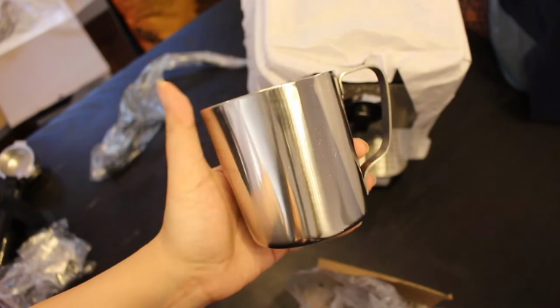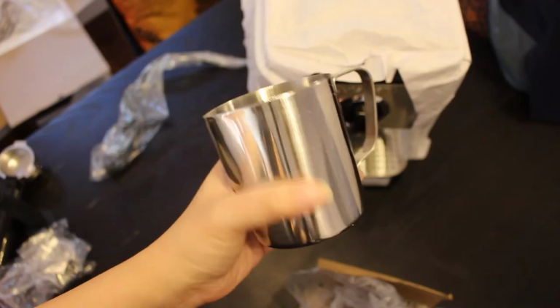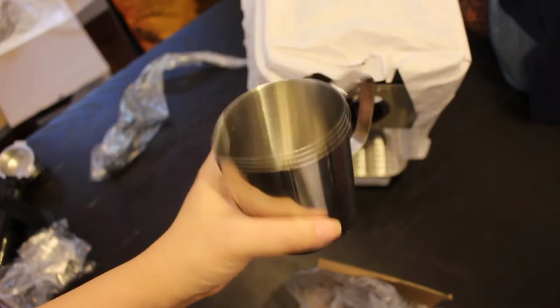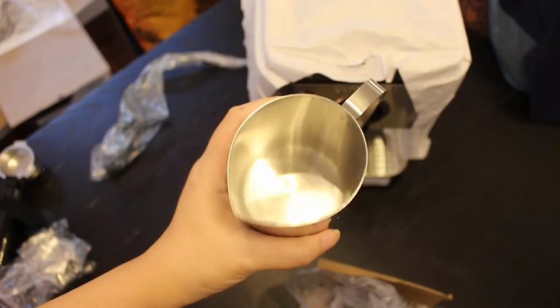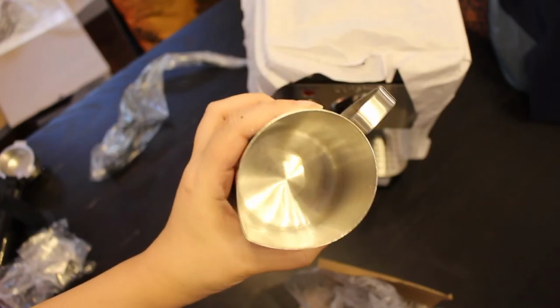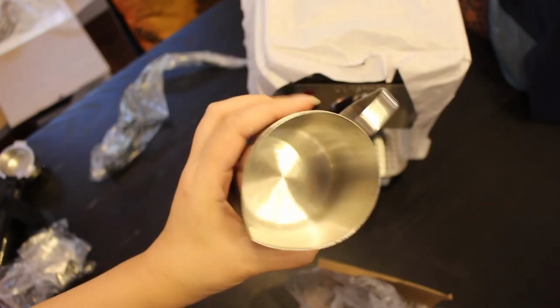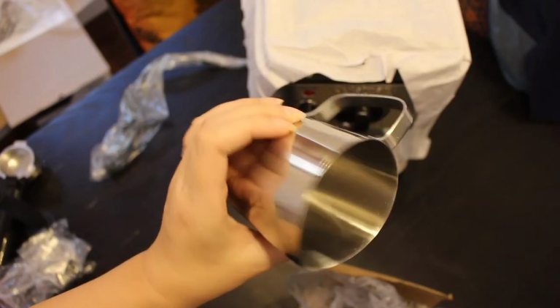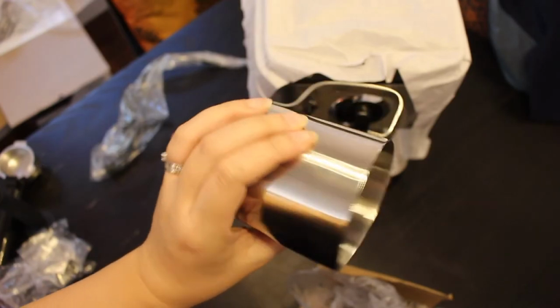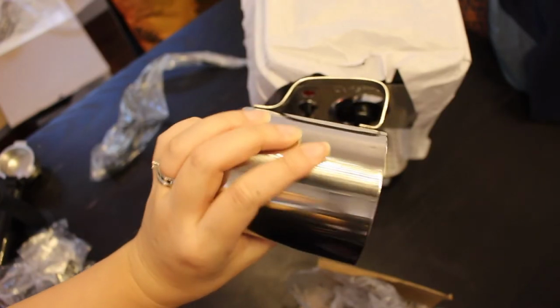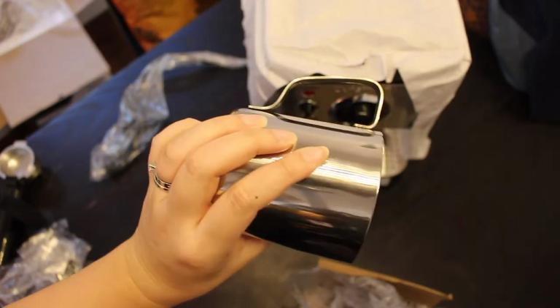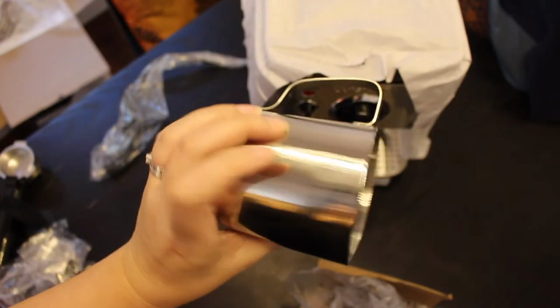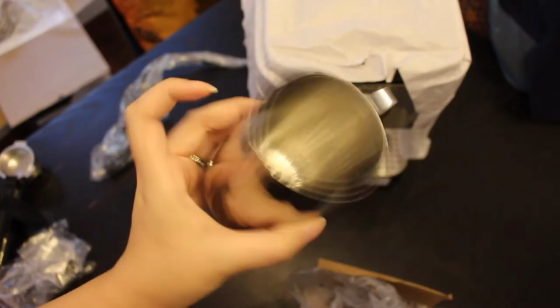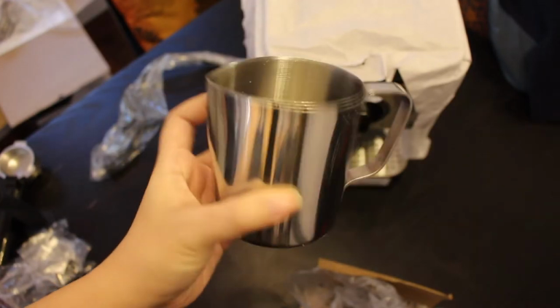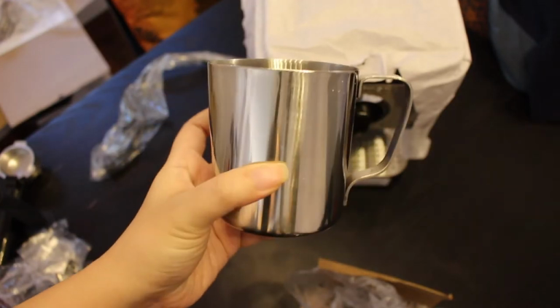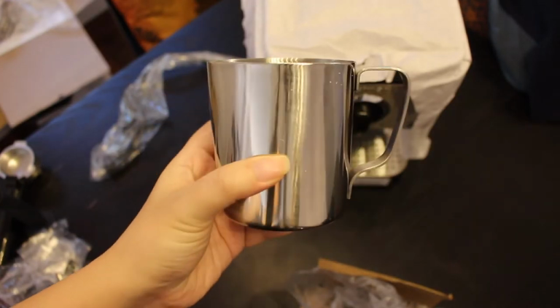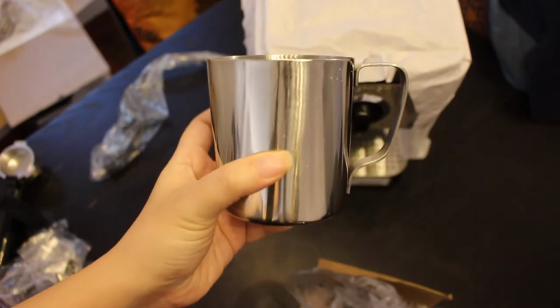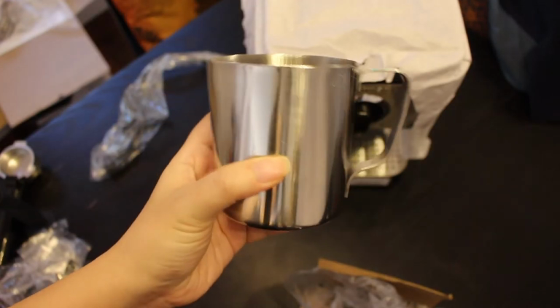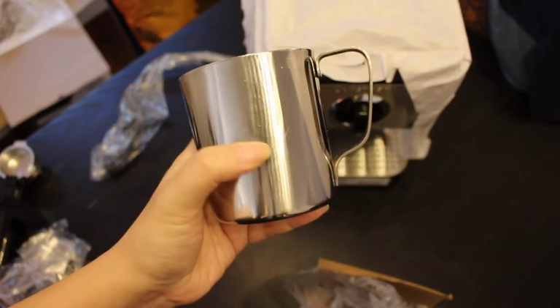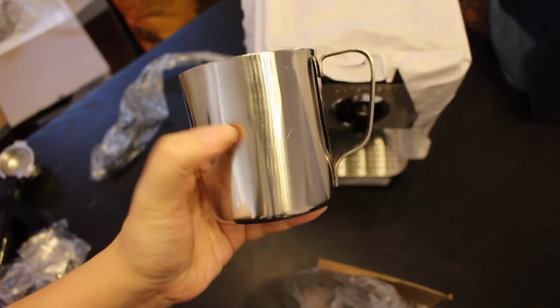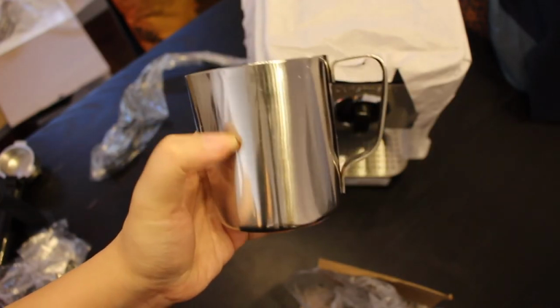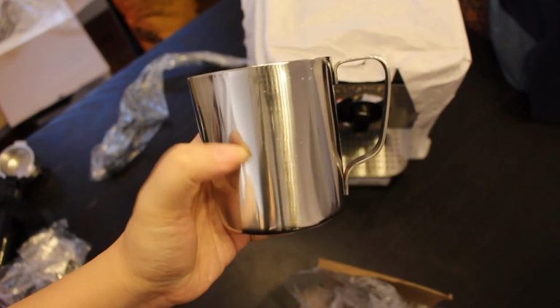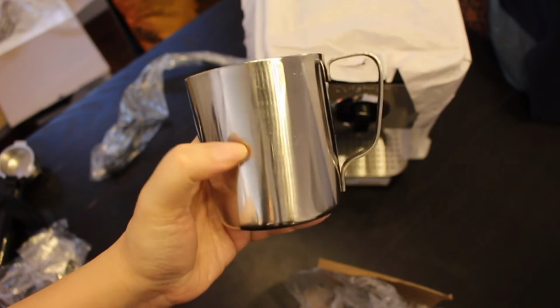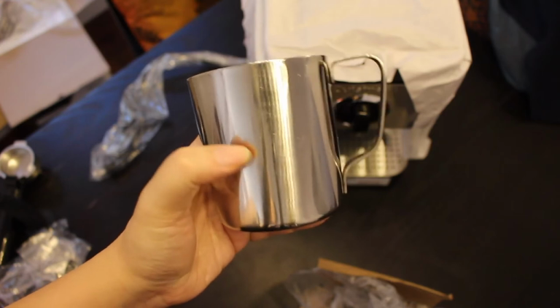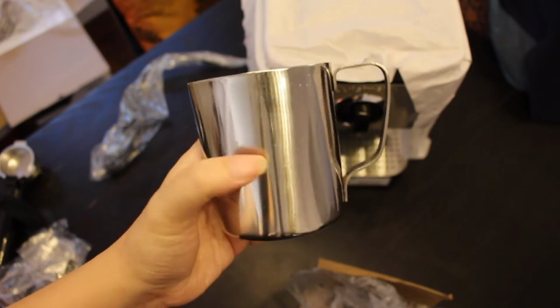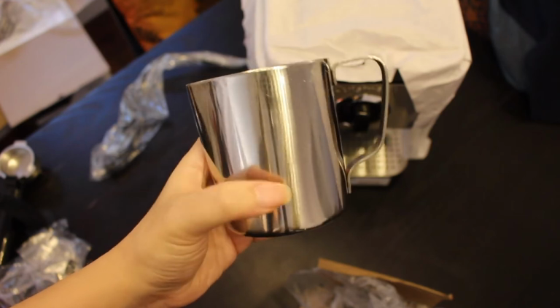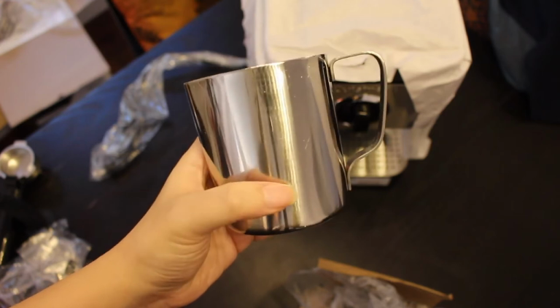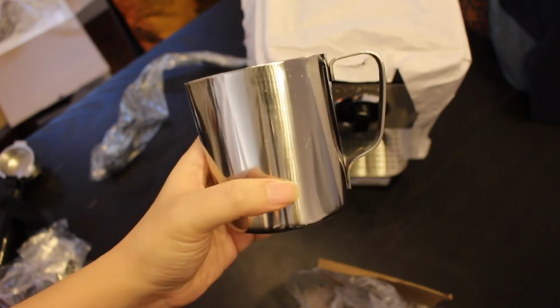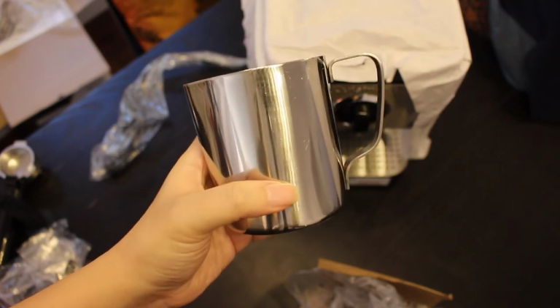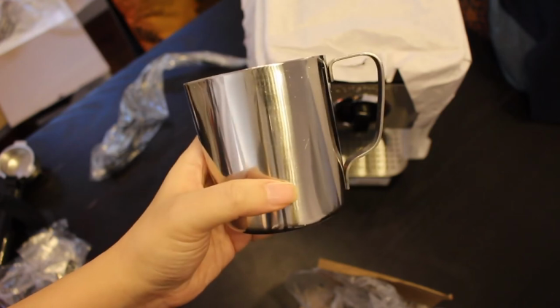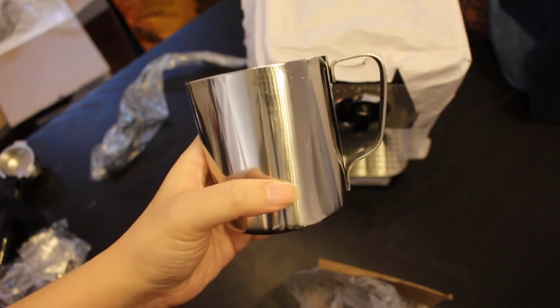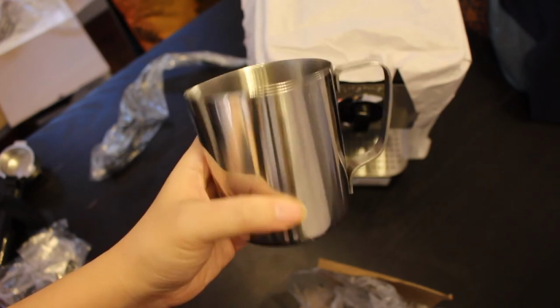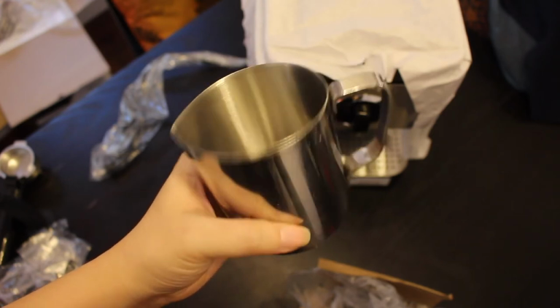Here's the stainless steel frothing pitcher. It's got a nice weight to it and it's perfect for one latte.